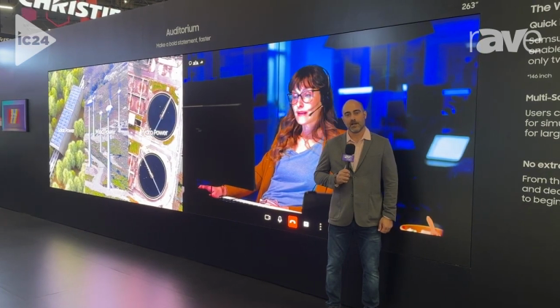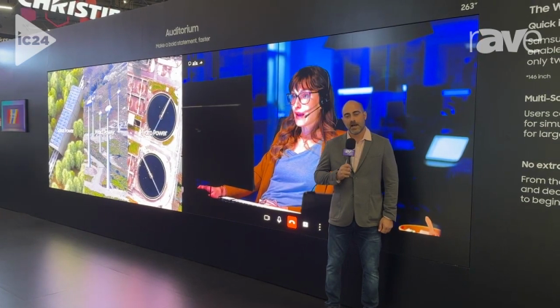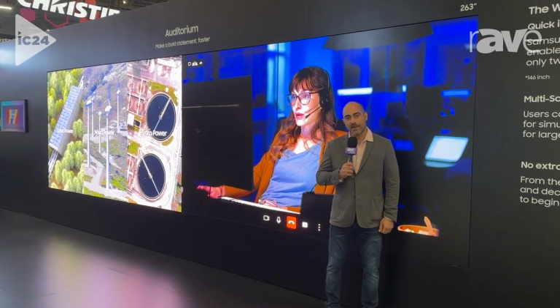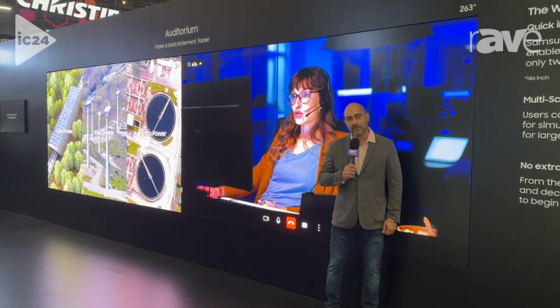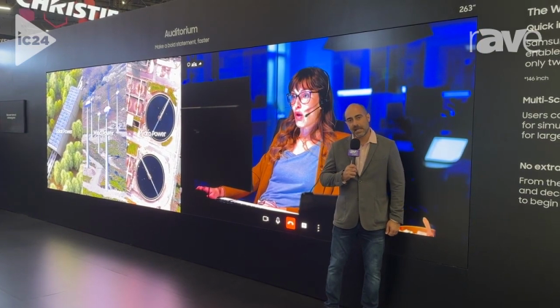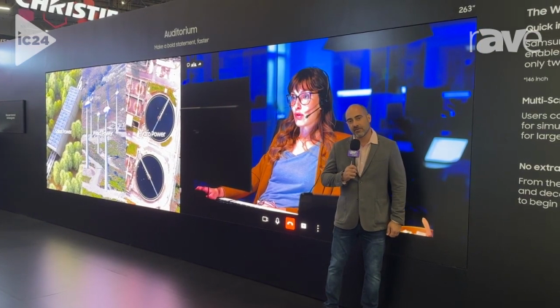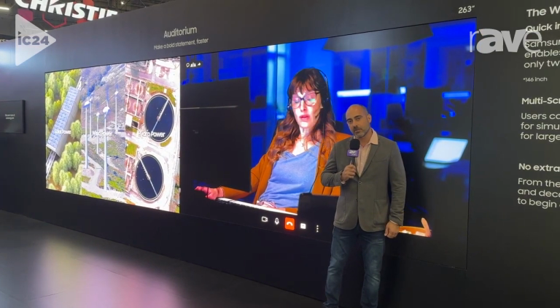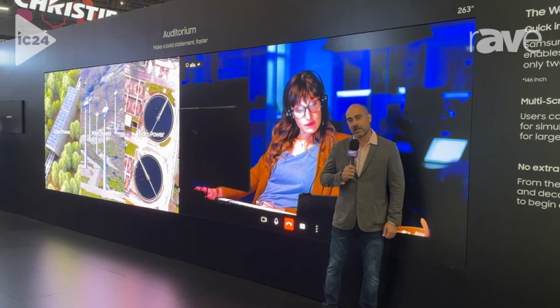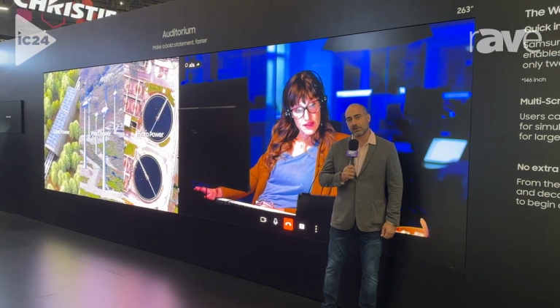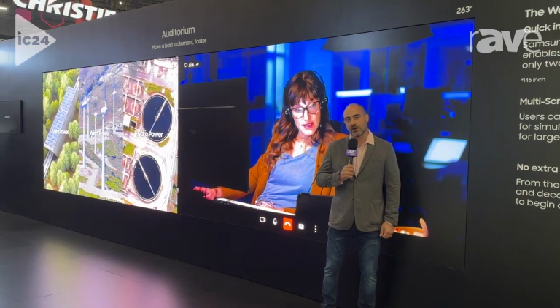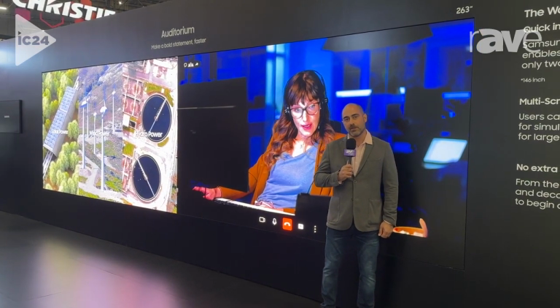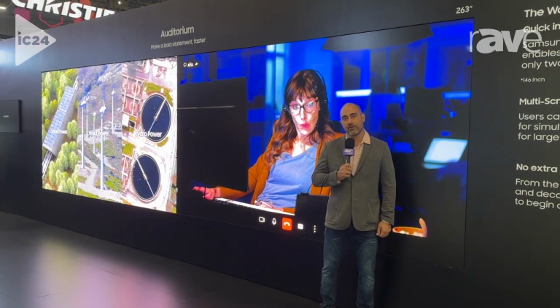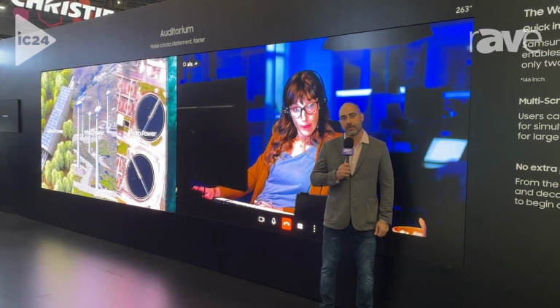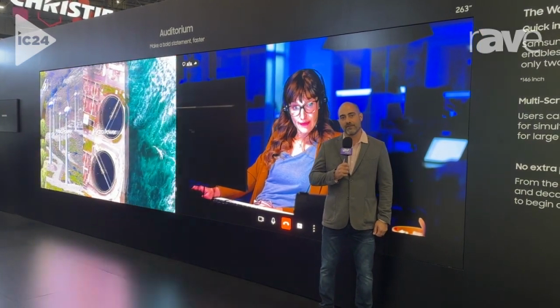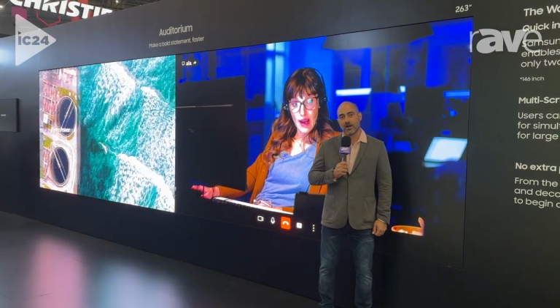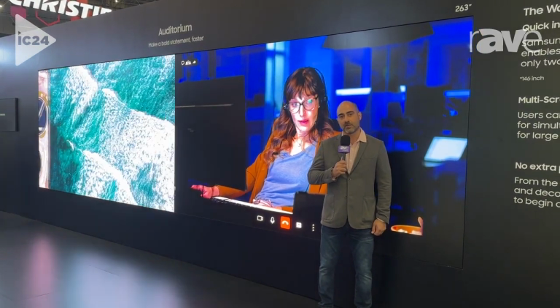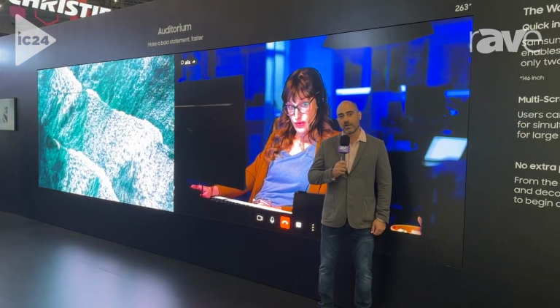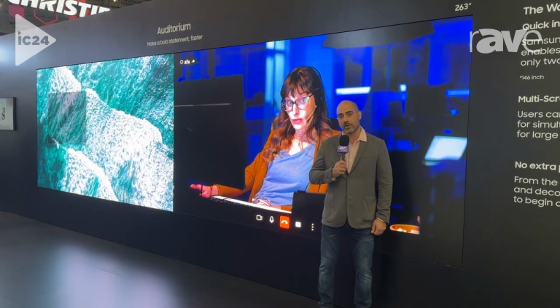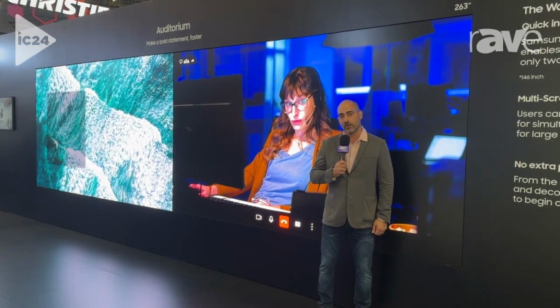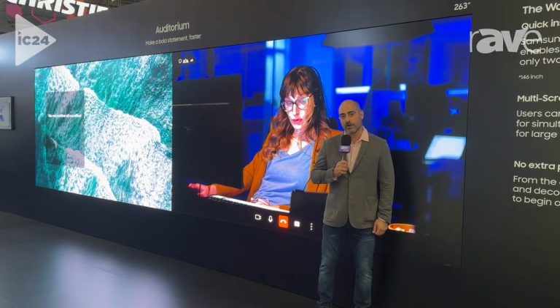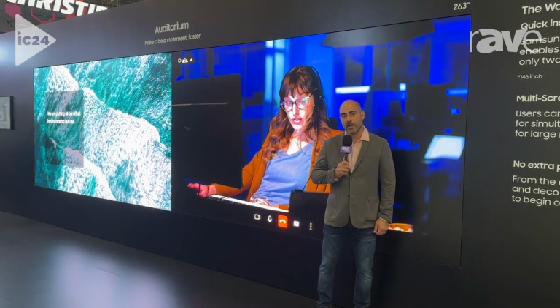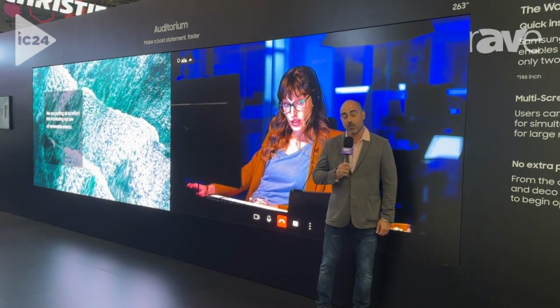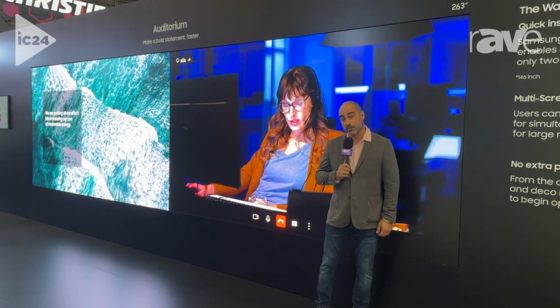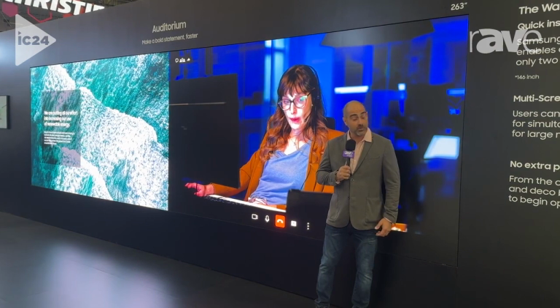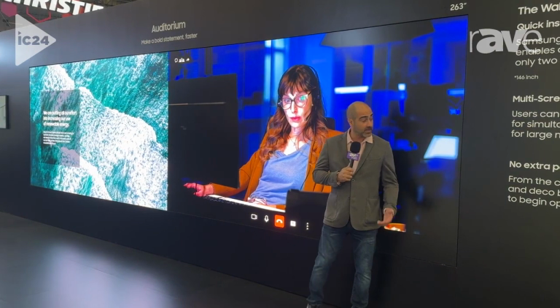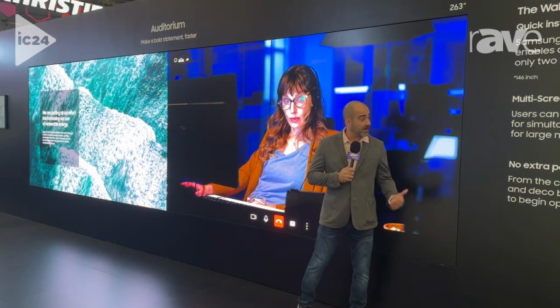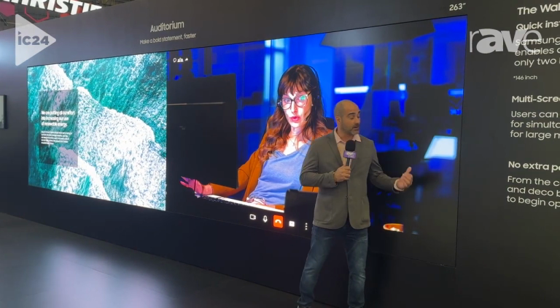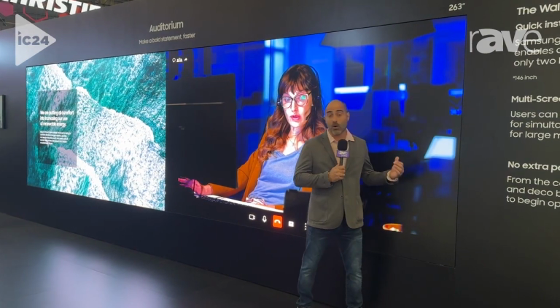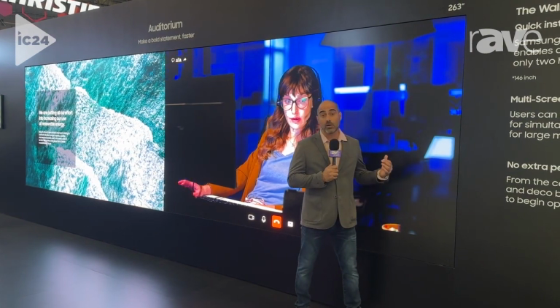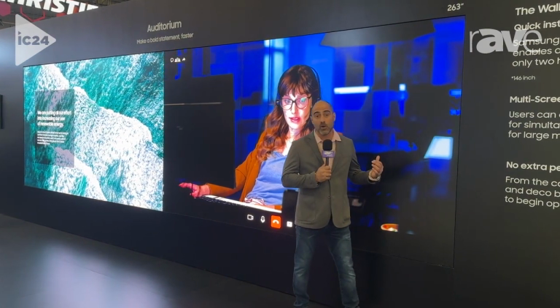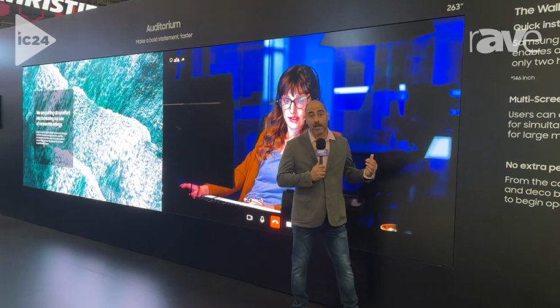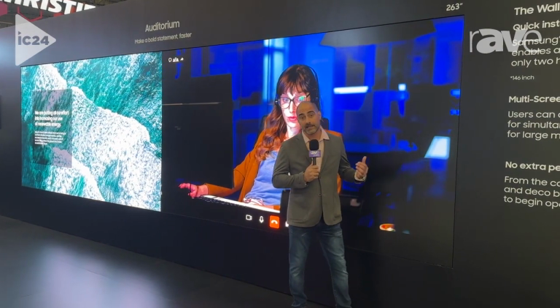Hi, my name is Dave Ruval with Samsung, coming to you from Infocom 2024. What I'm showing you today is our all-in-one LED.